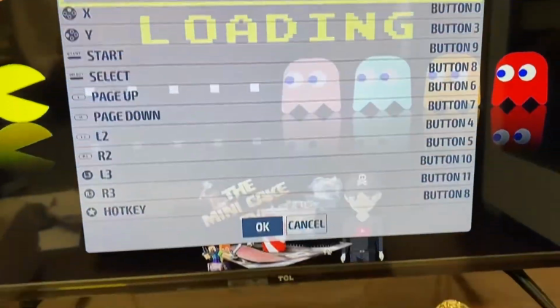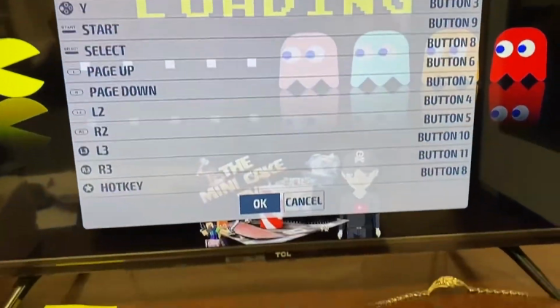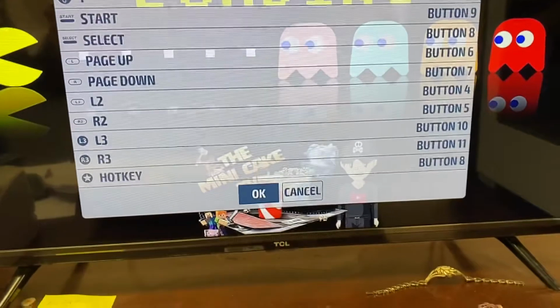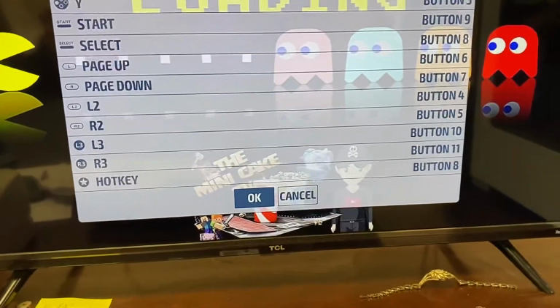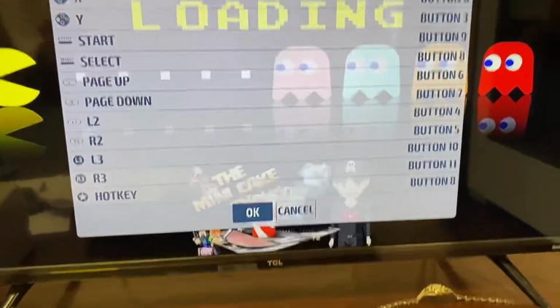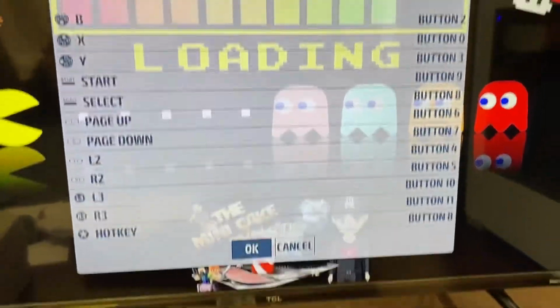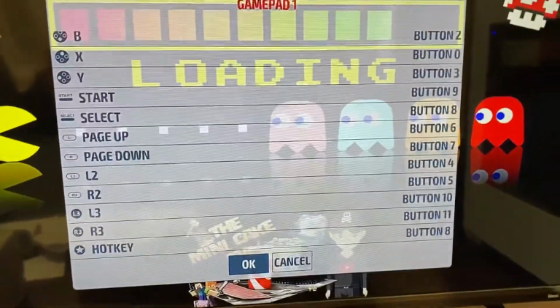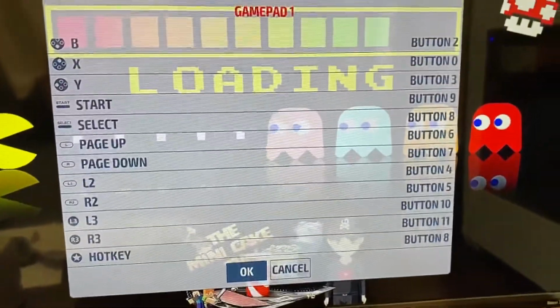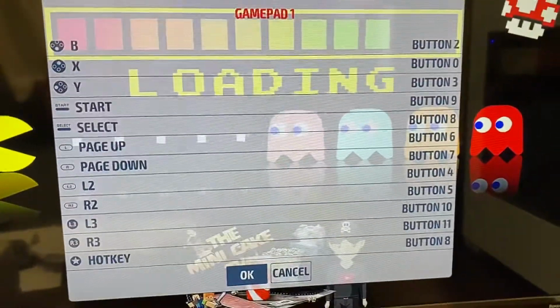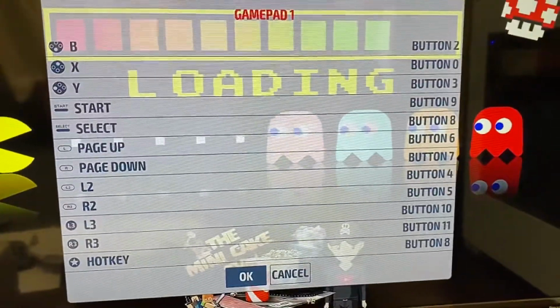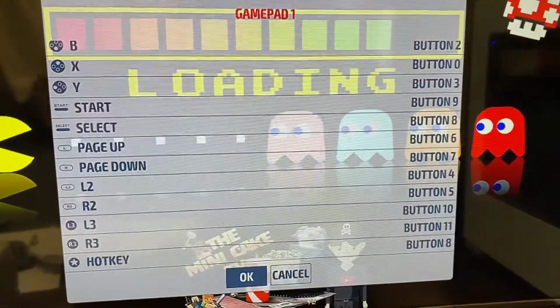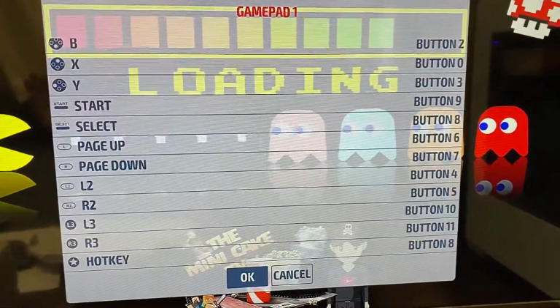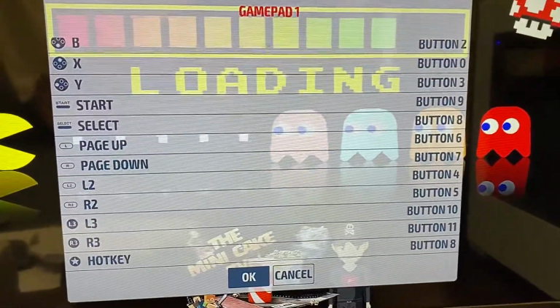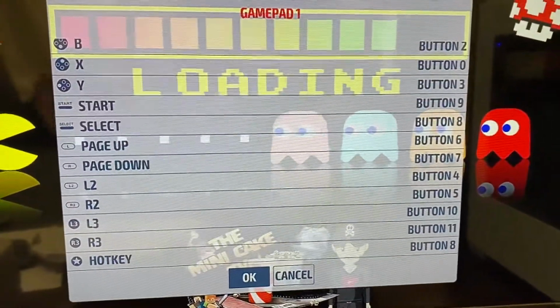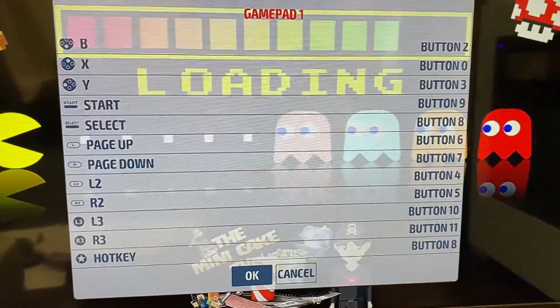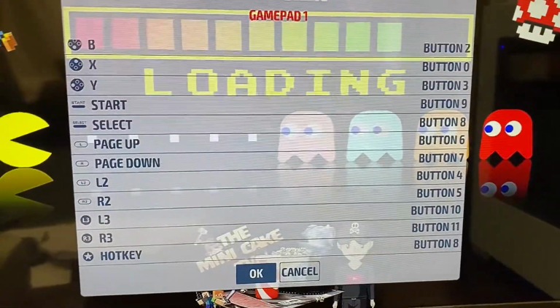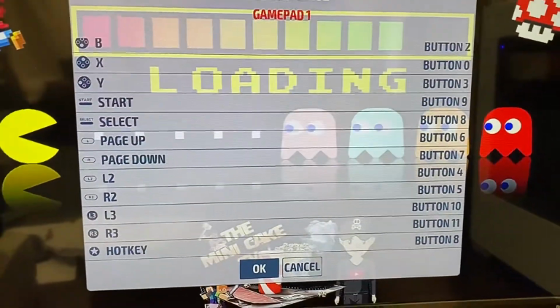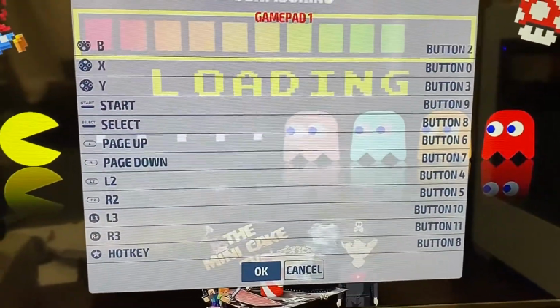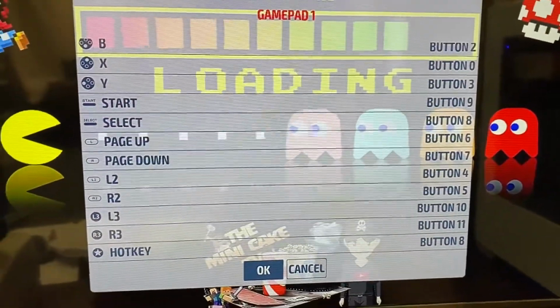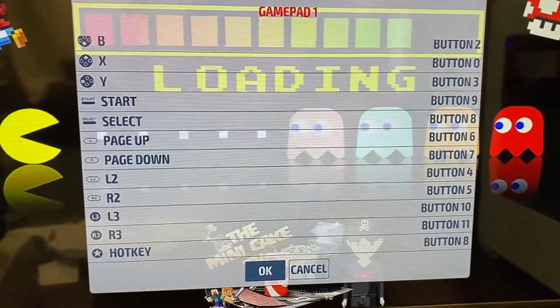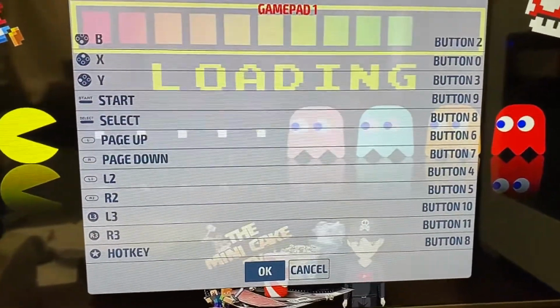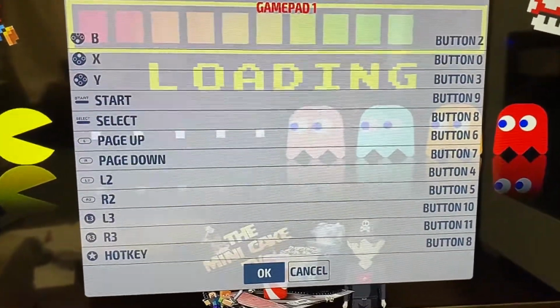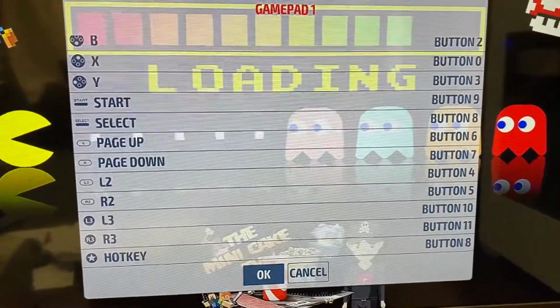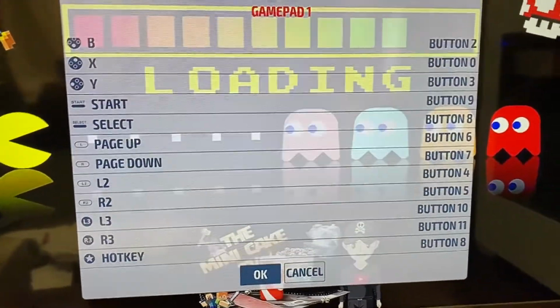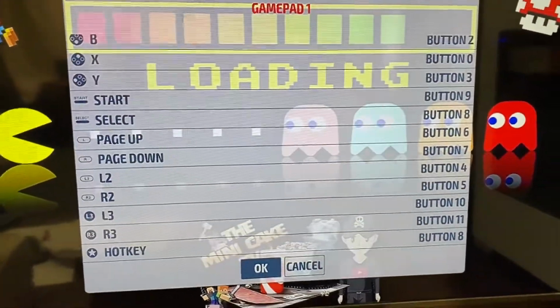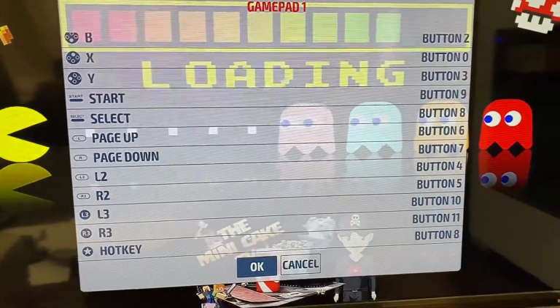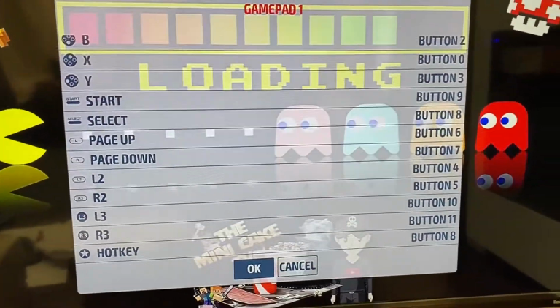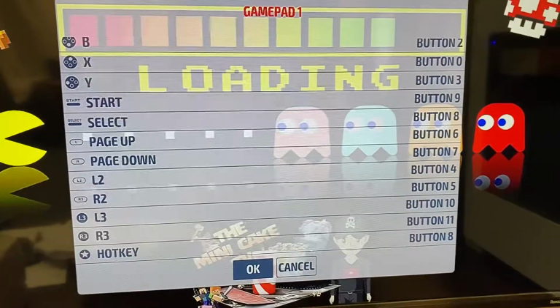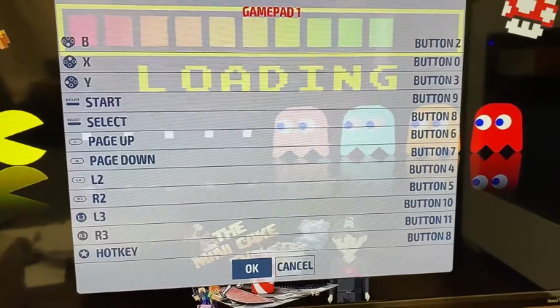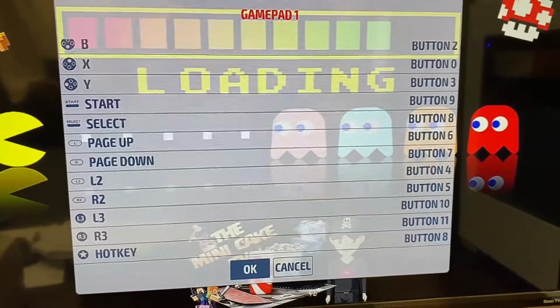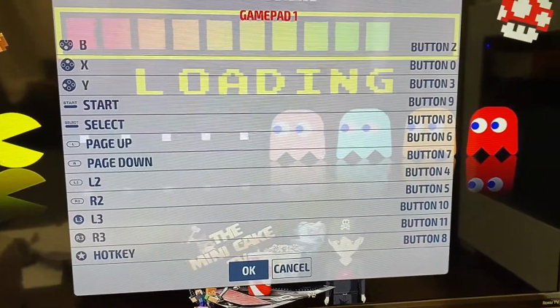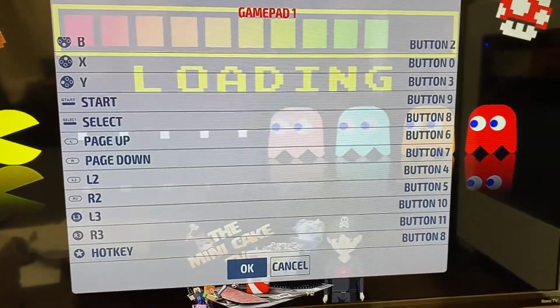Guys, I've been building arcades all morning so sorry for the messy hands. I hope this video helps. Please let me know if you have any other questions.